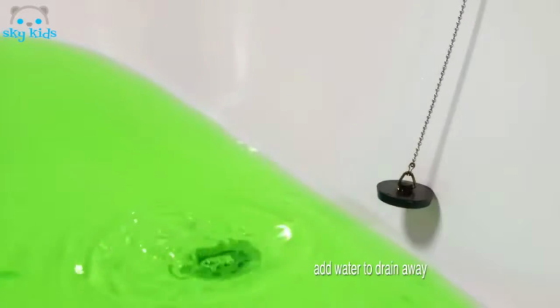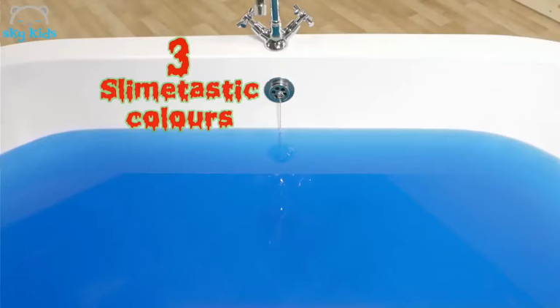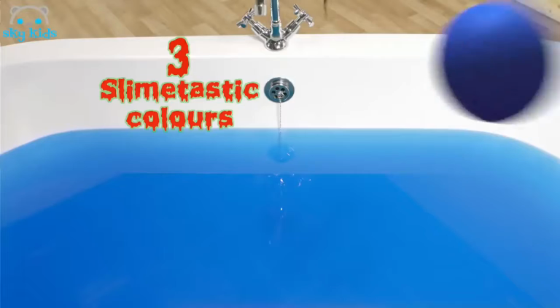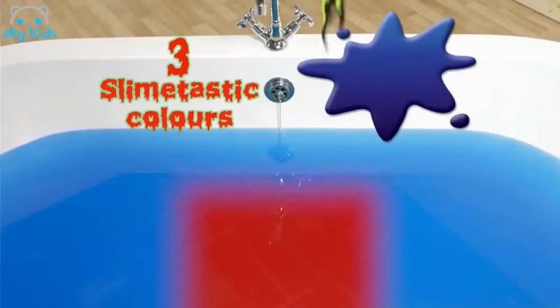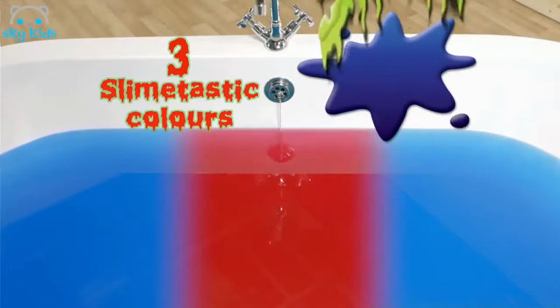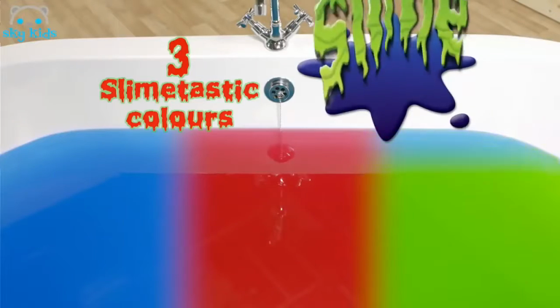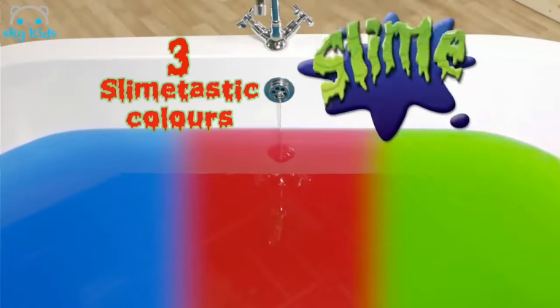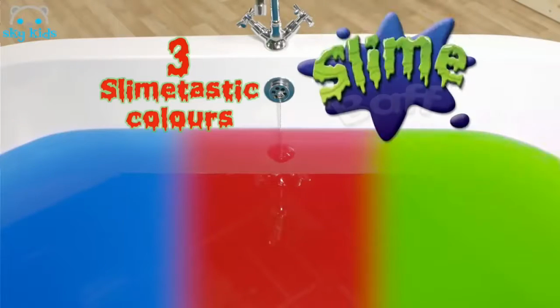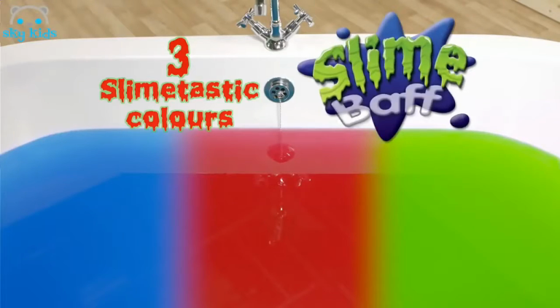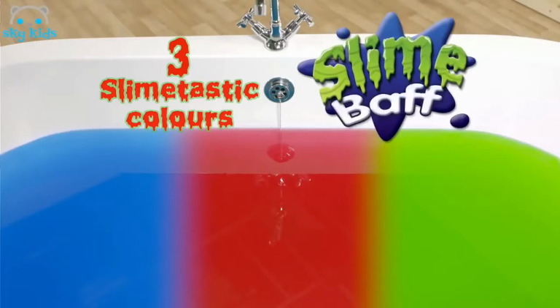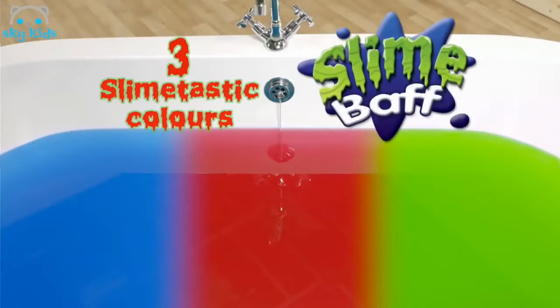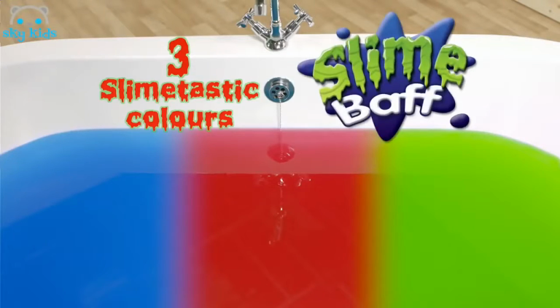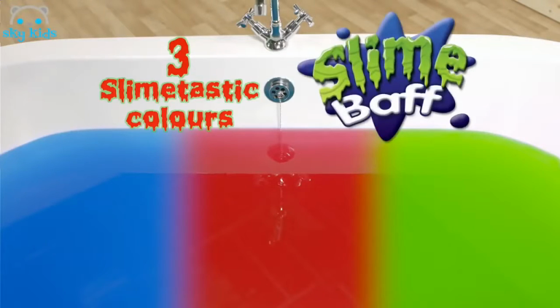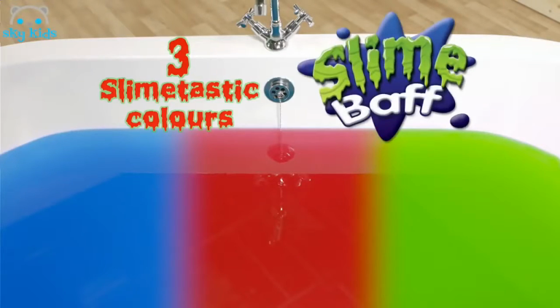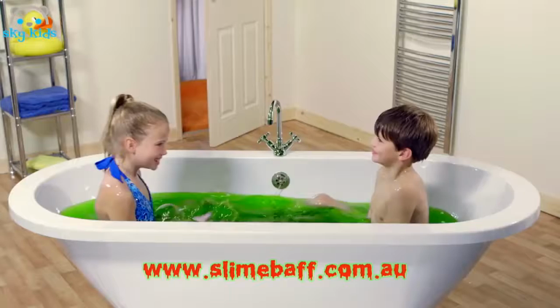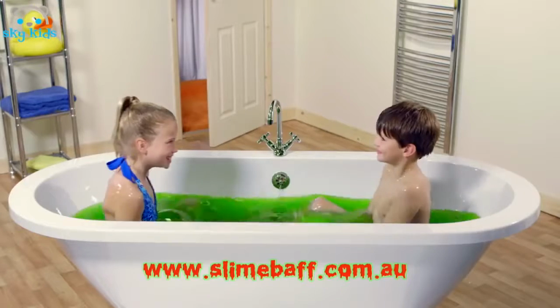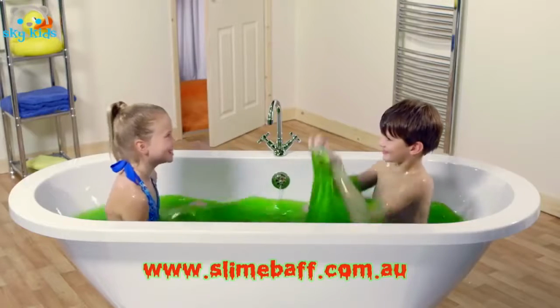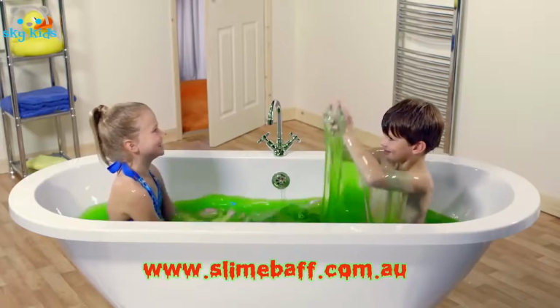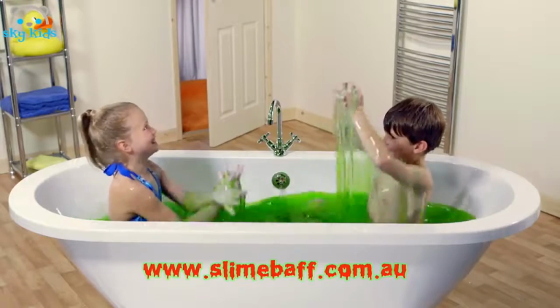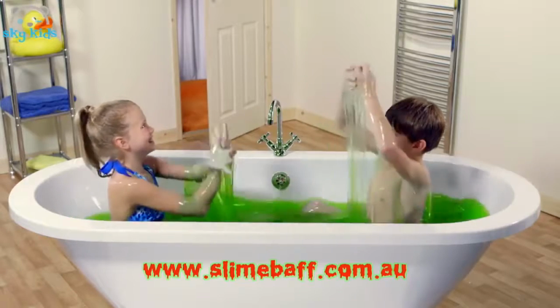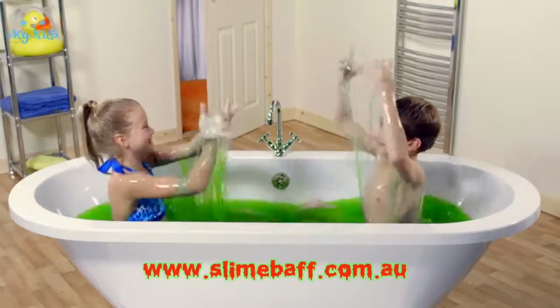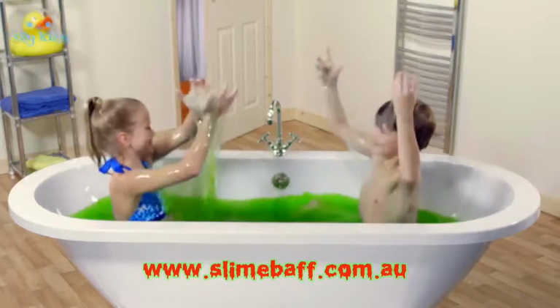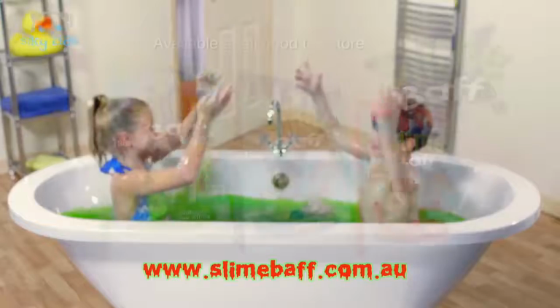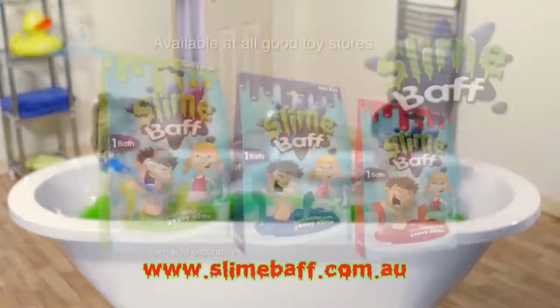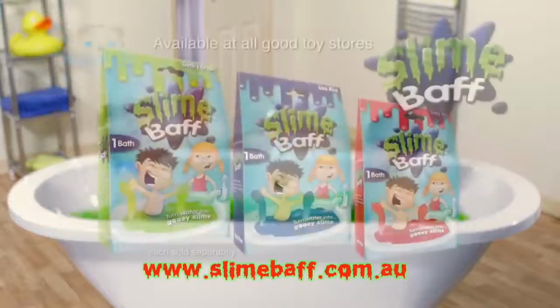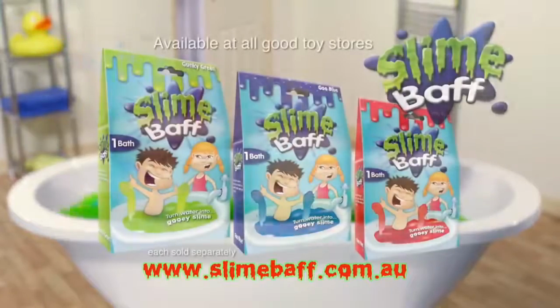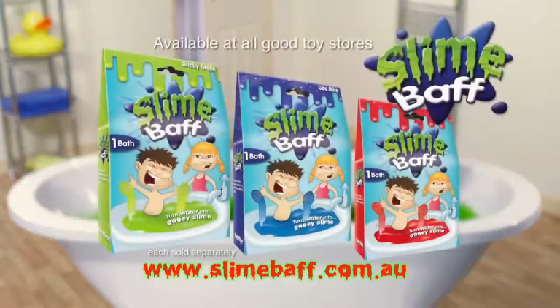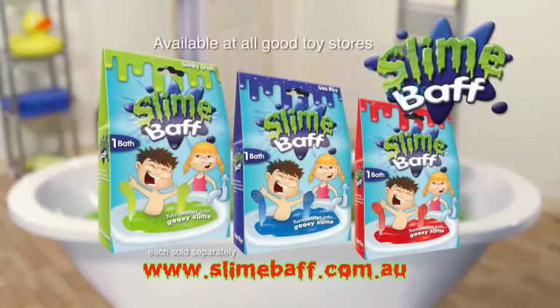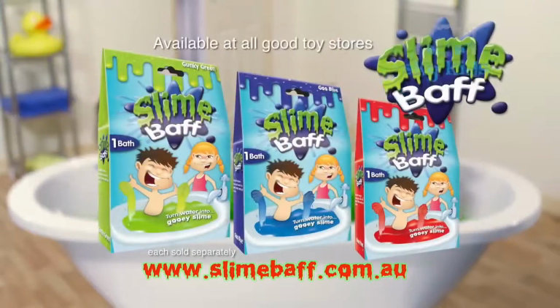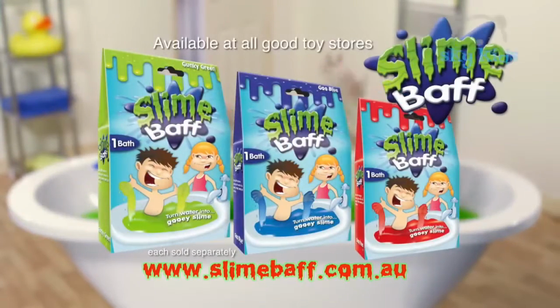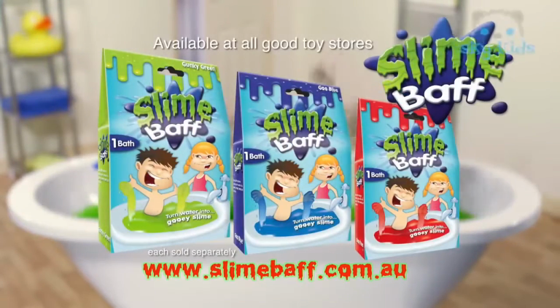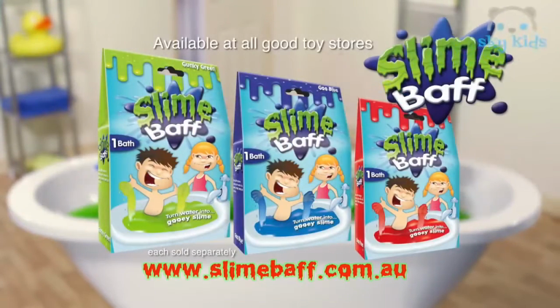You can have fun in three slime-tastic colors. It's amazing. Slime Bath — out now.